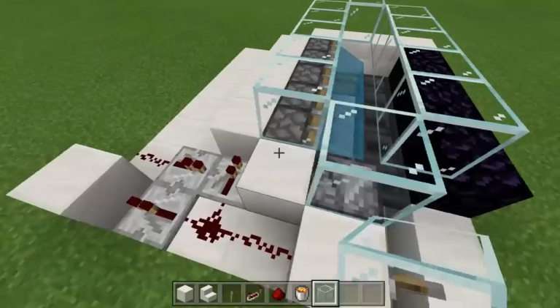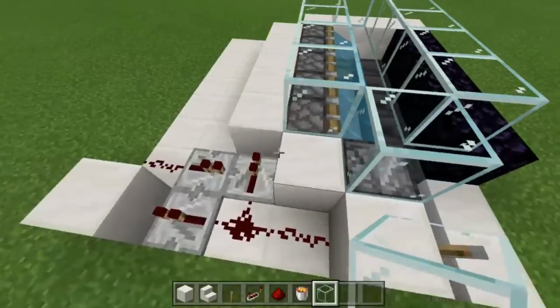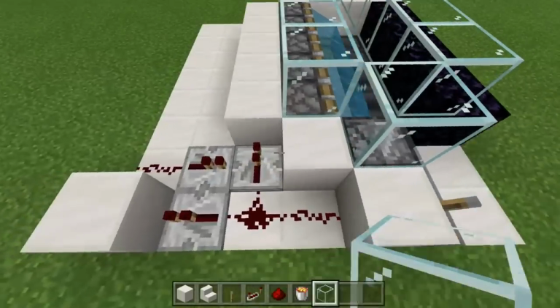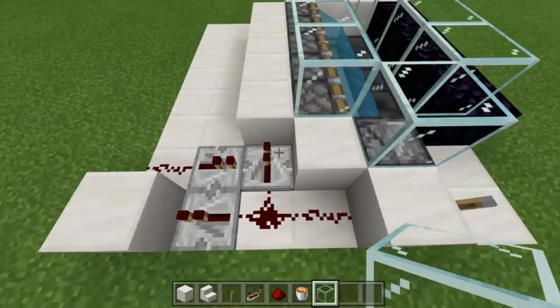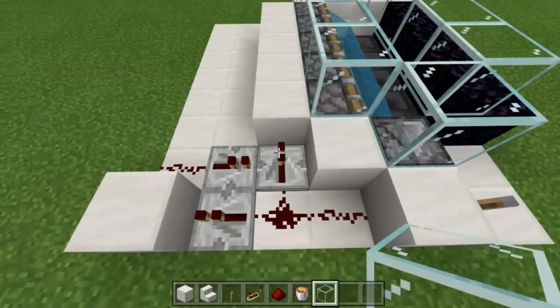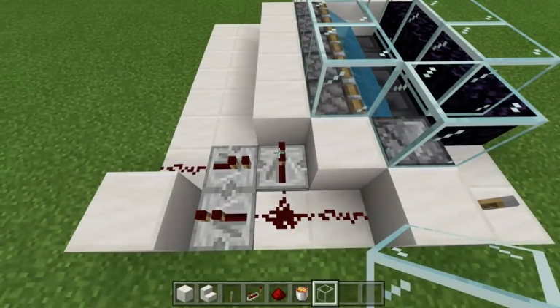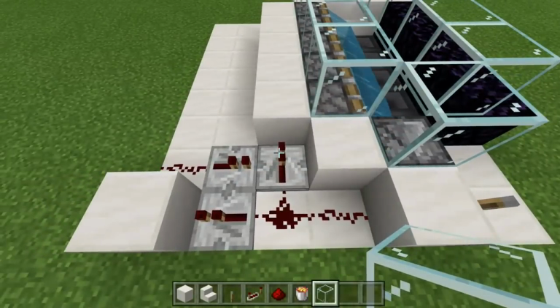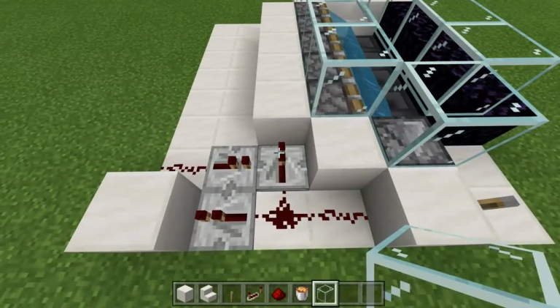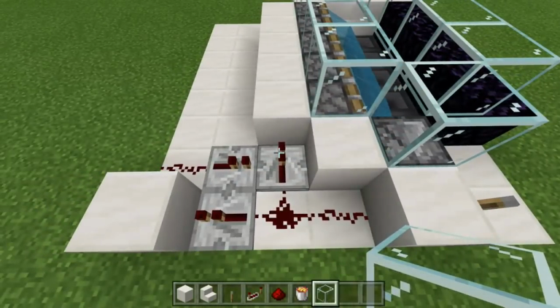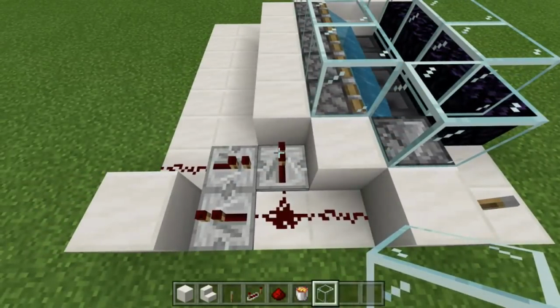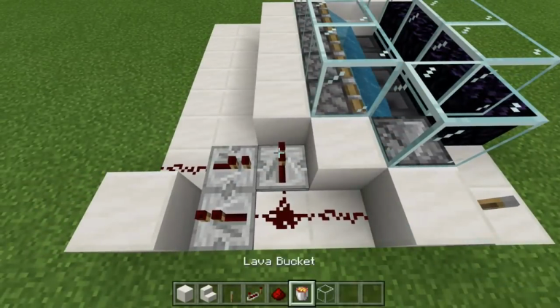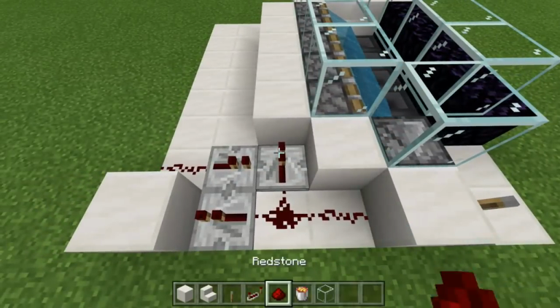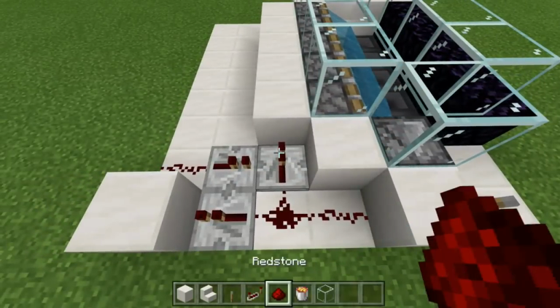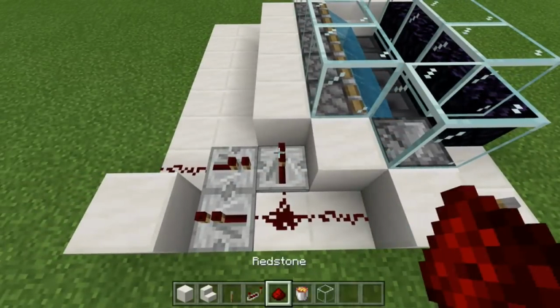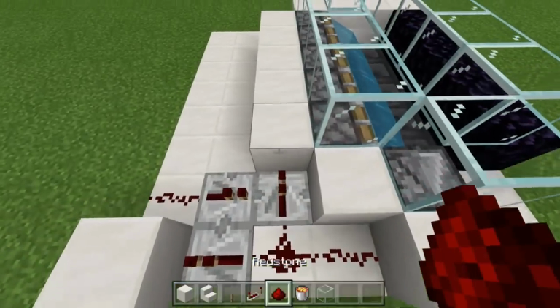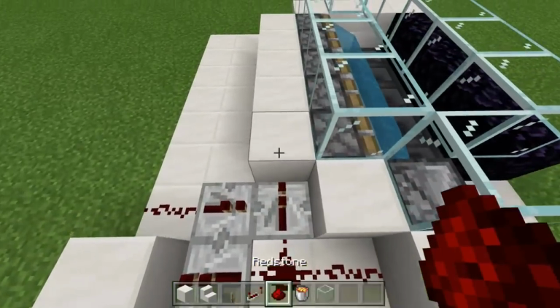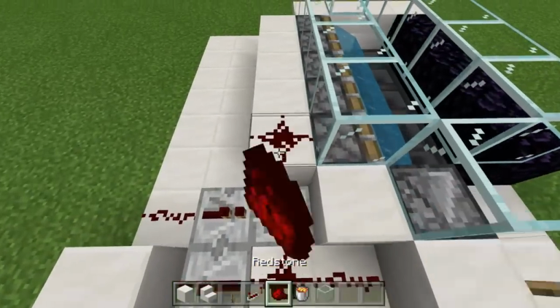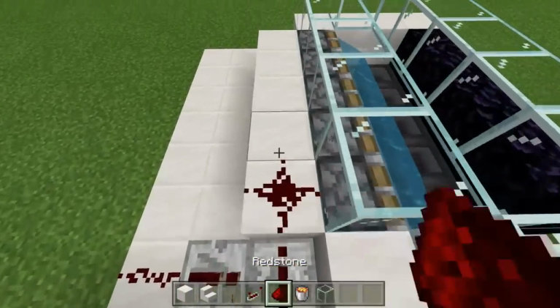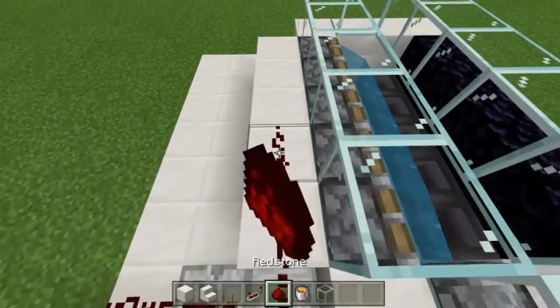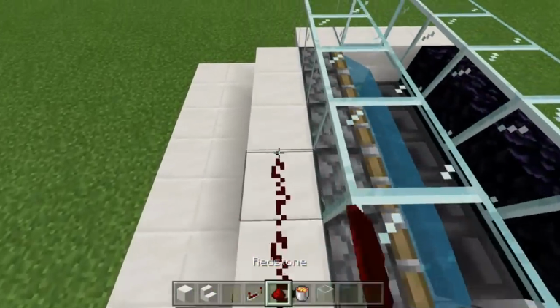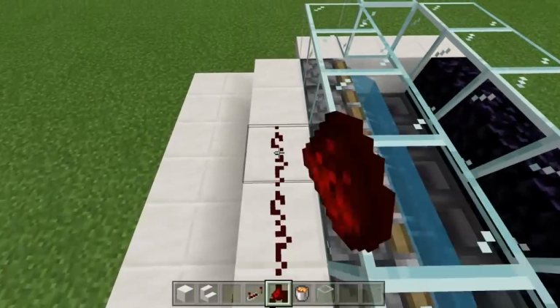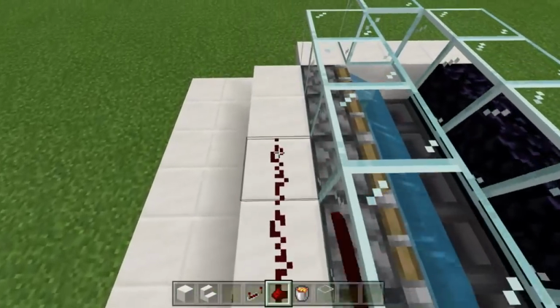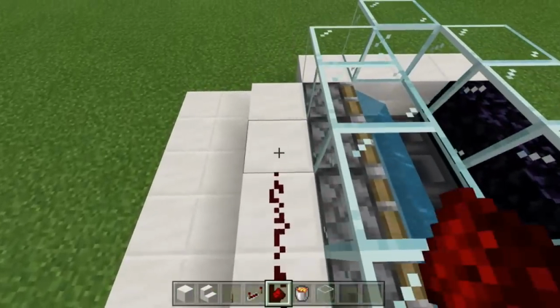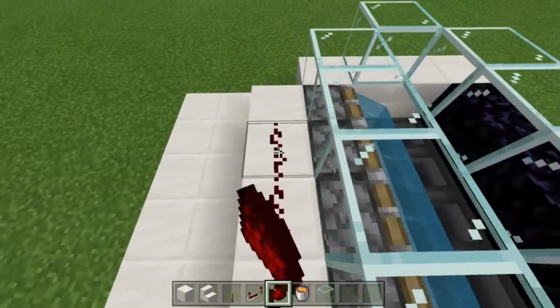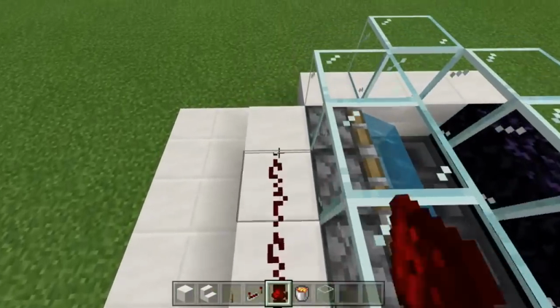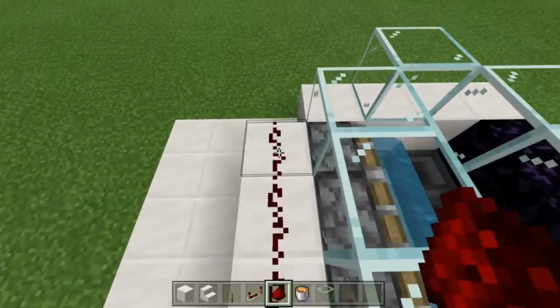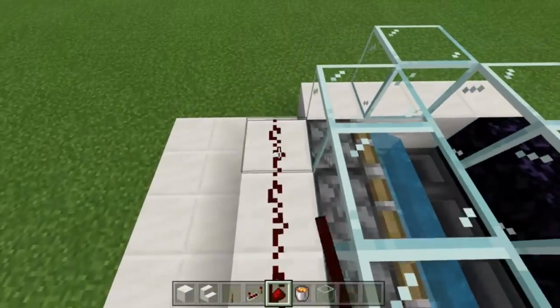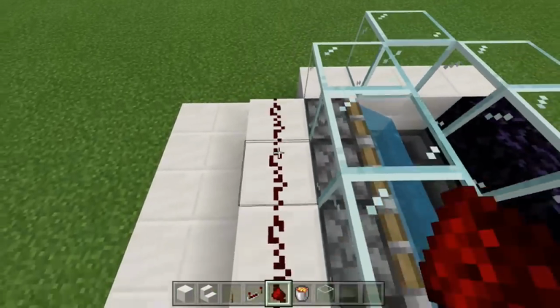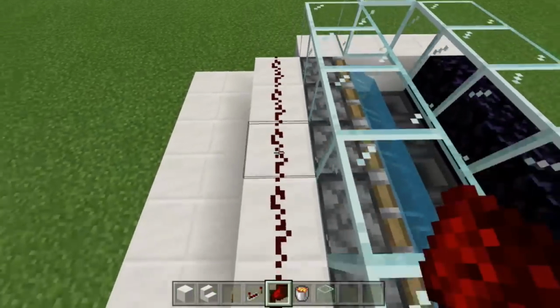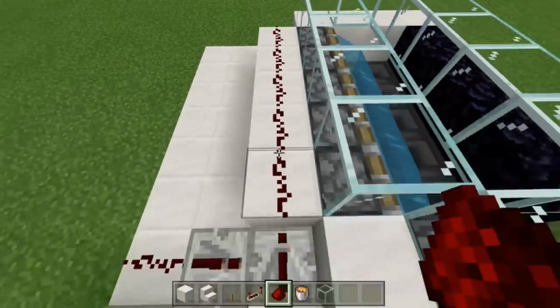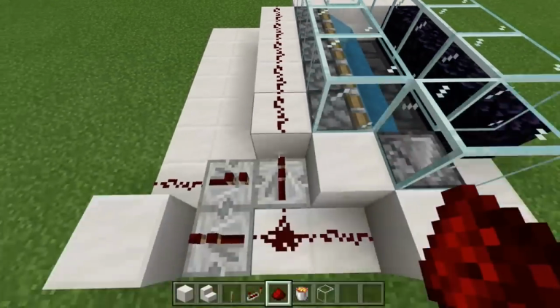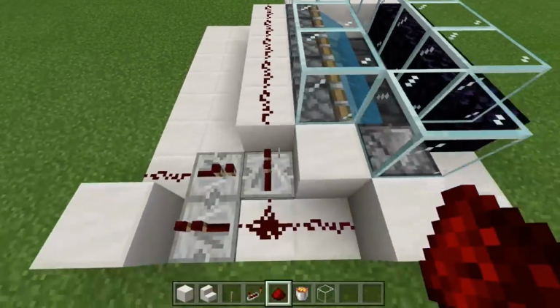That is what this does. Now all we need to do is line the rest of this up with redstone dust so we can fire off the rest of the pistons. Once the lava touches the water, it's going to turn to stone and push it forward.